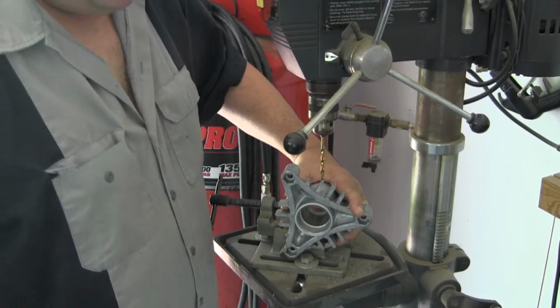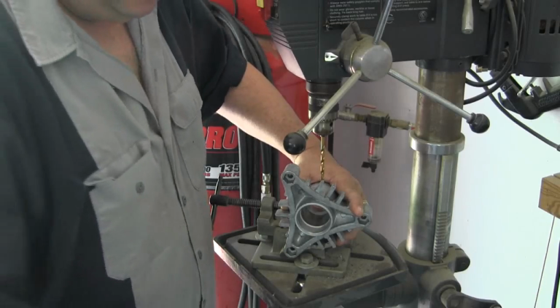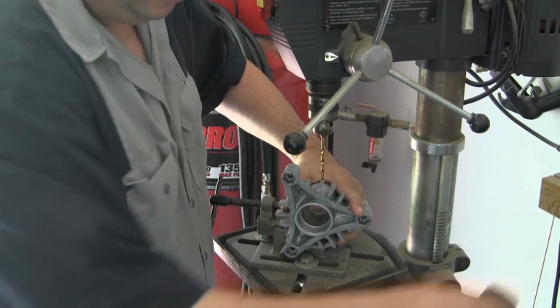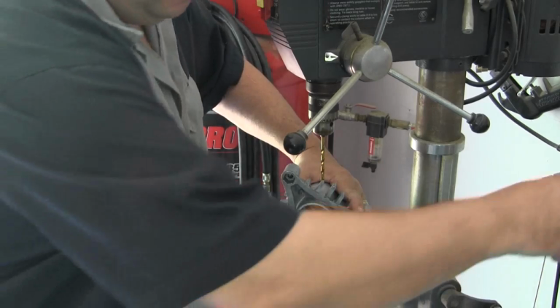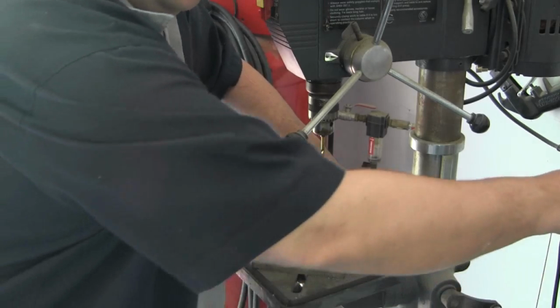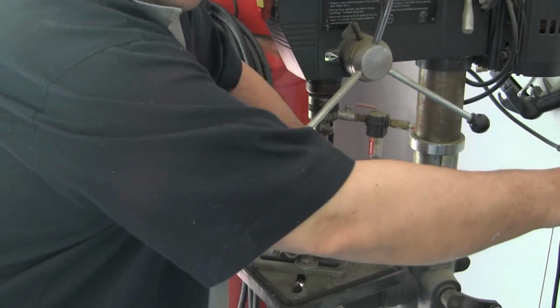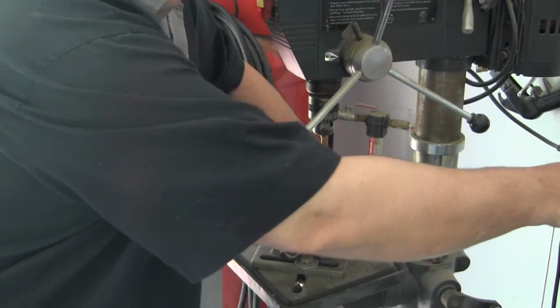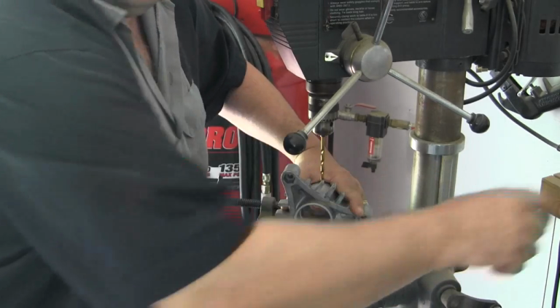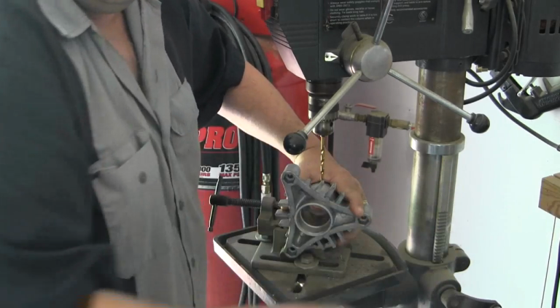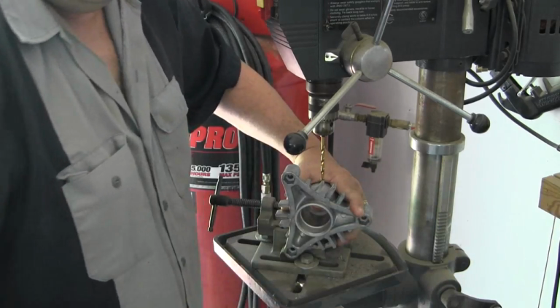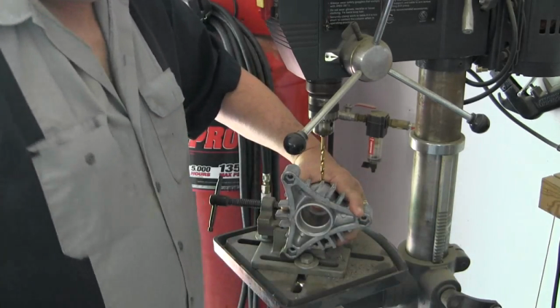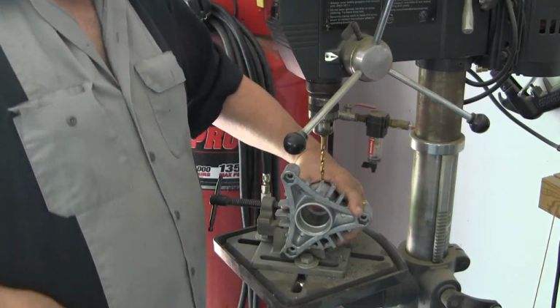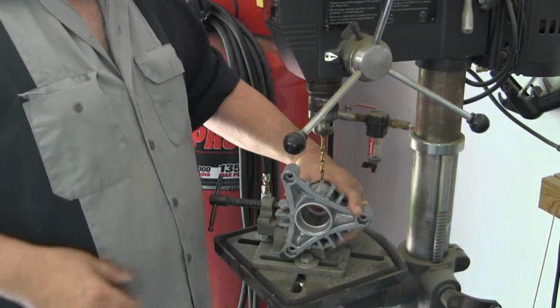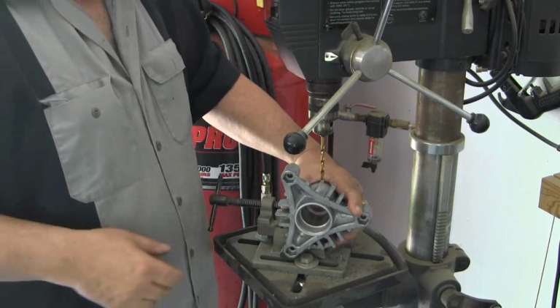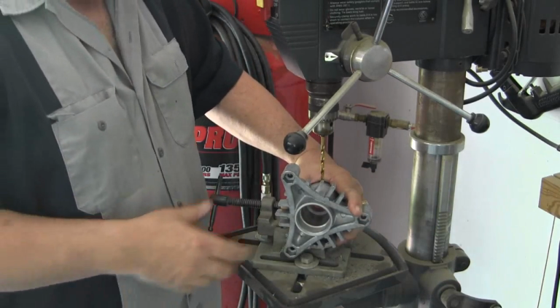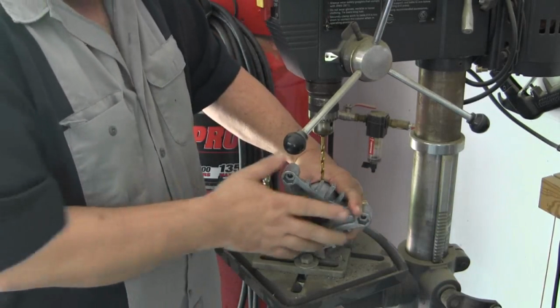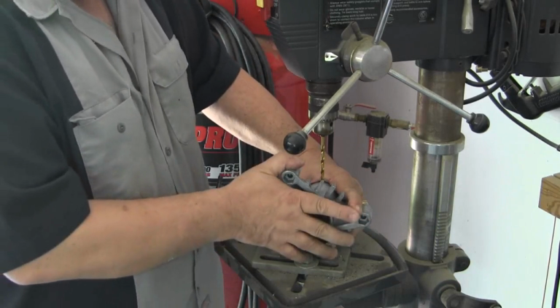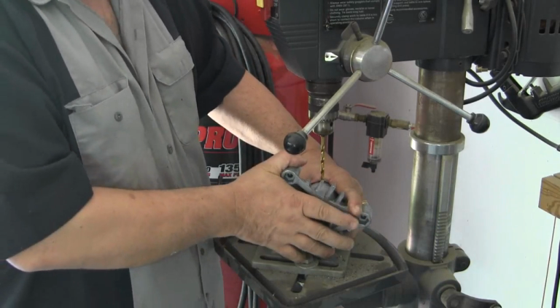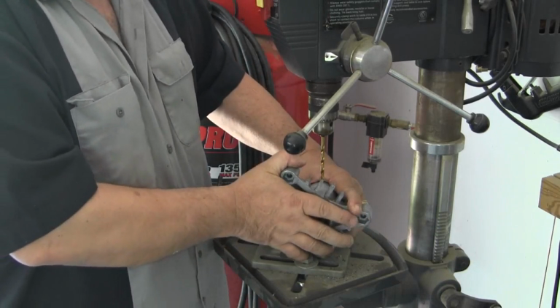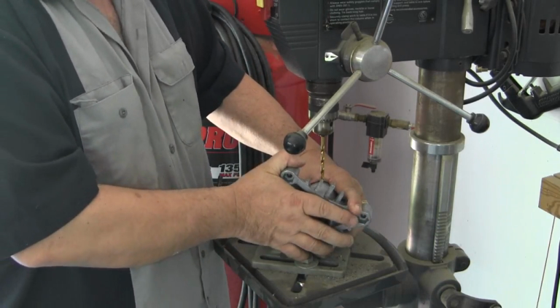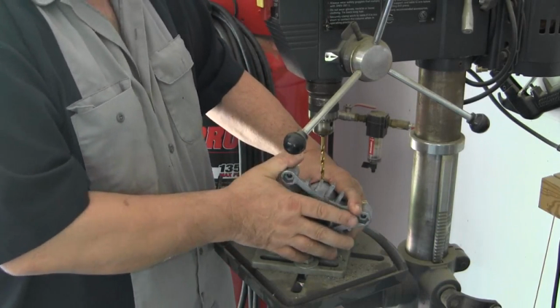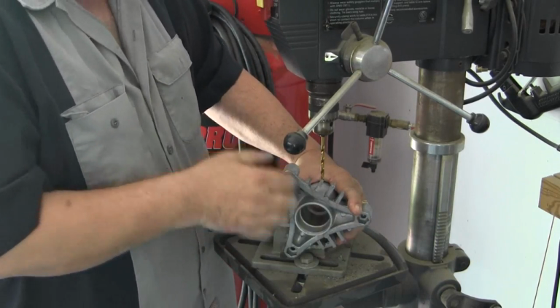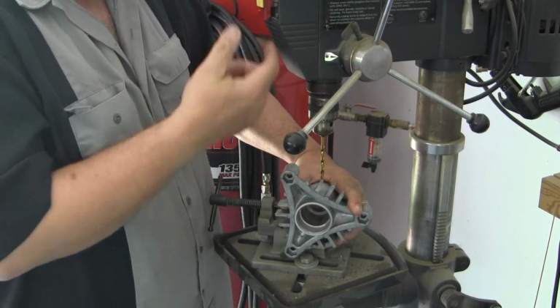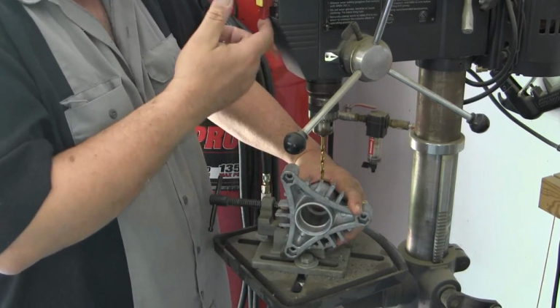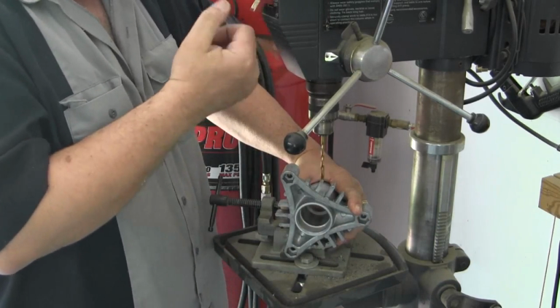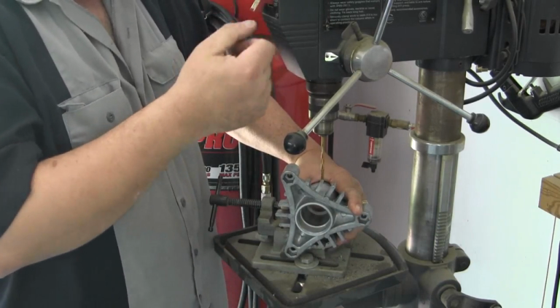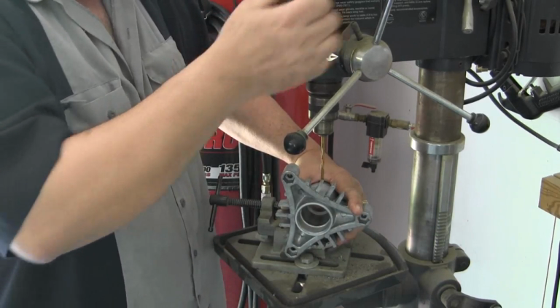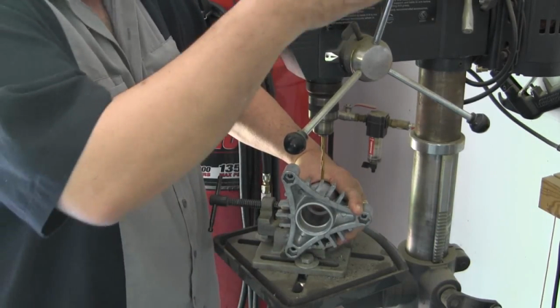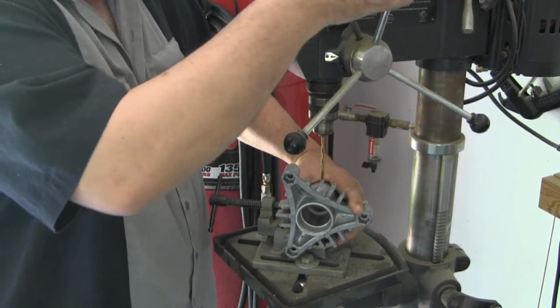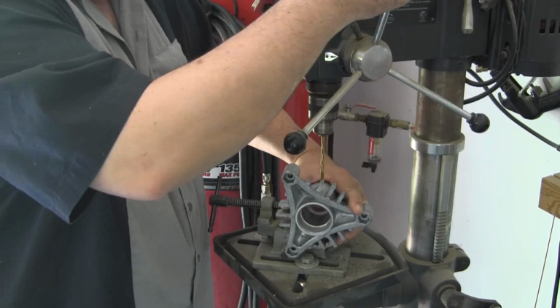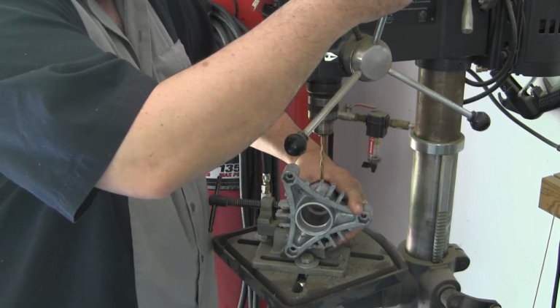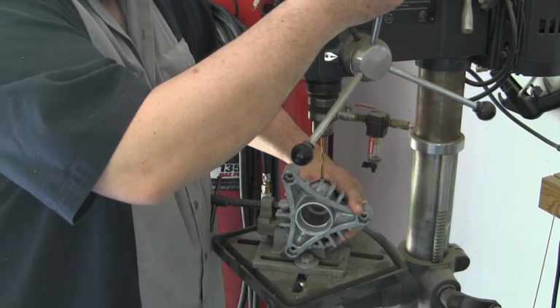This won't fit in my vise, so I'm going to have to hold this and drill it.